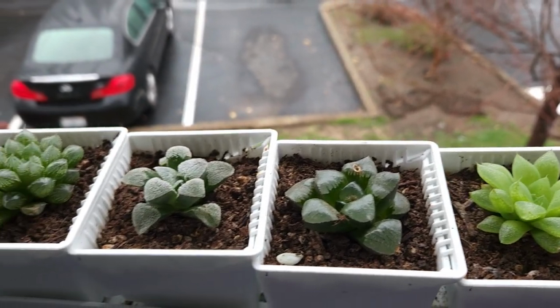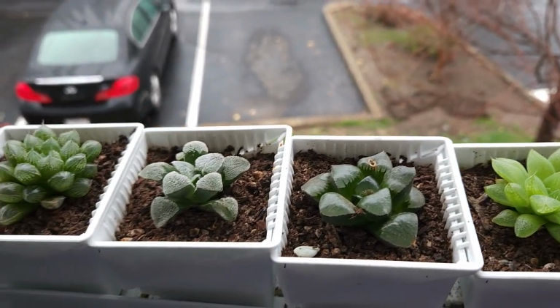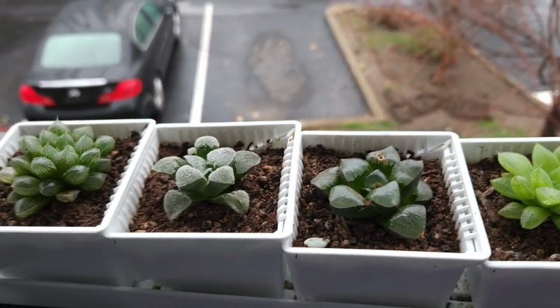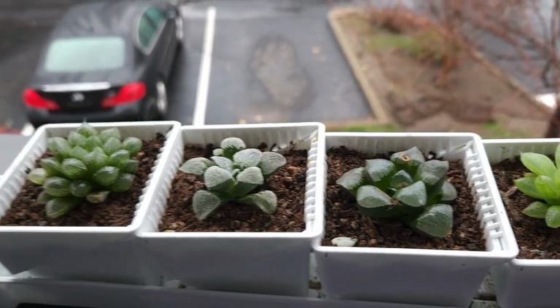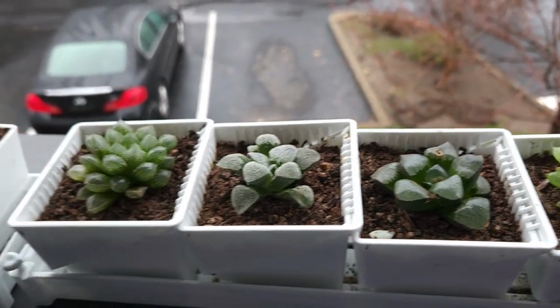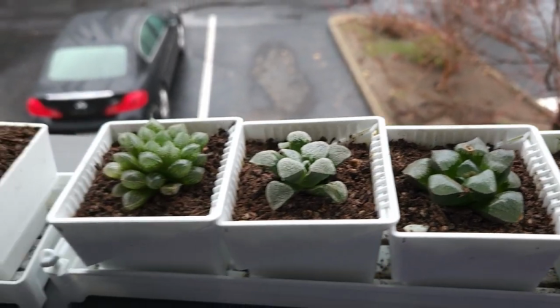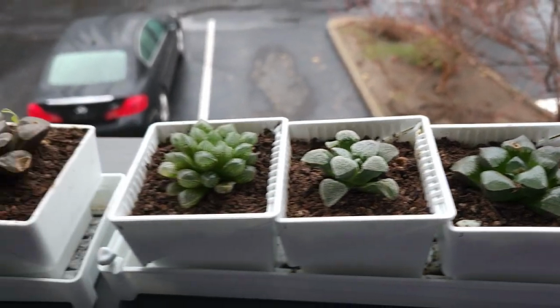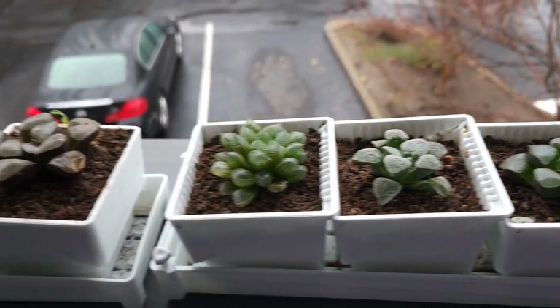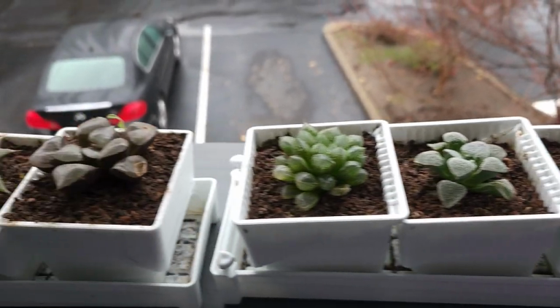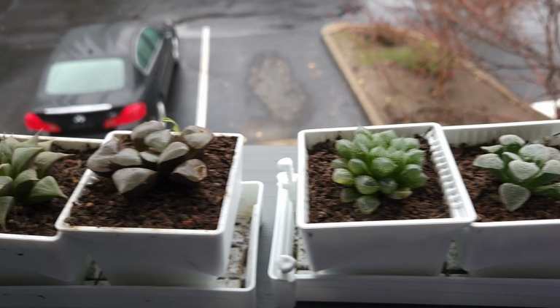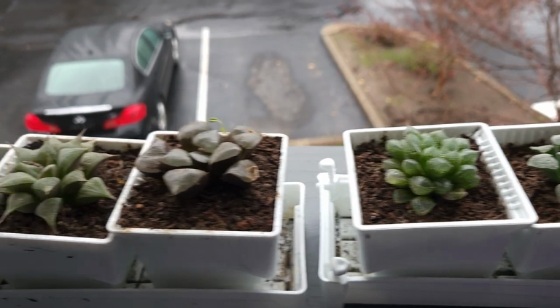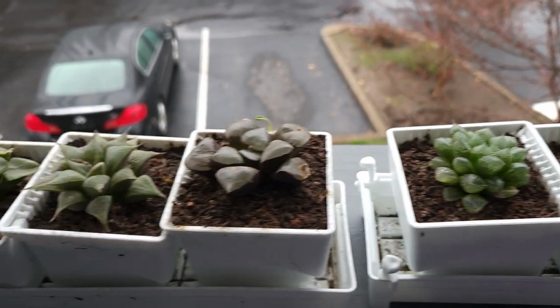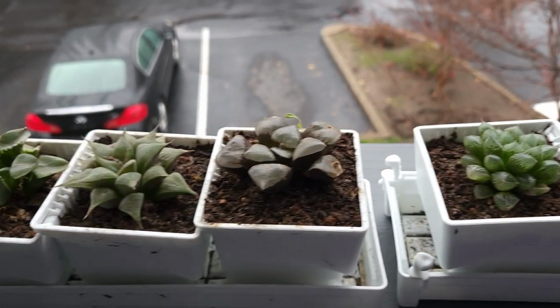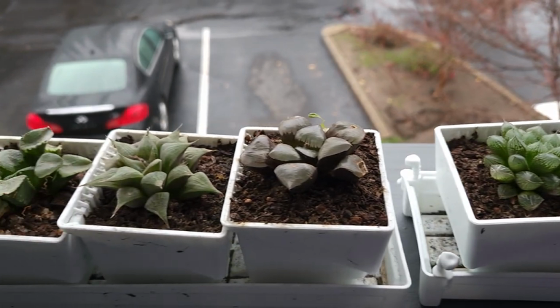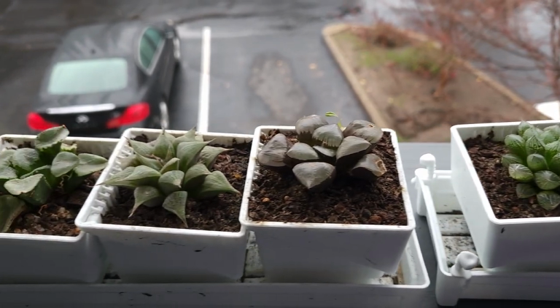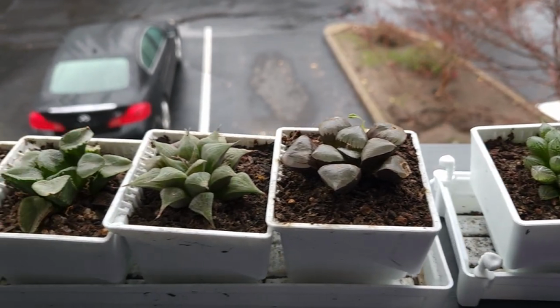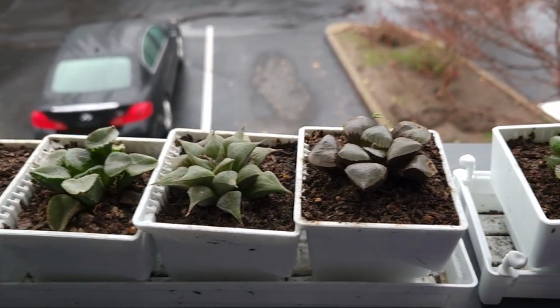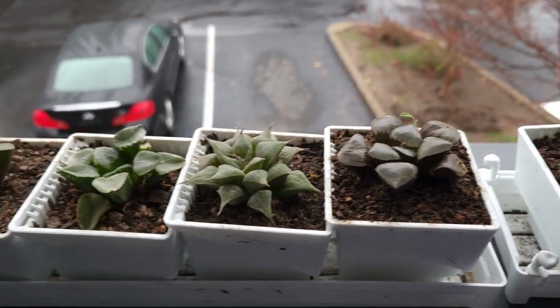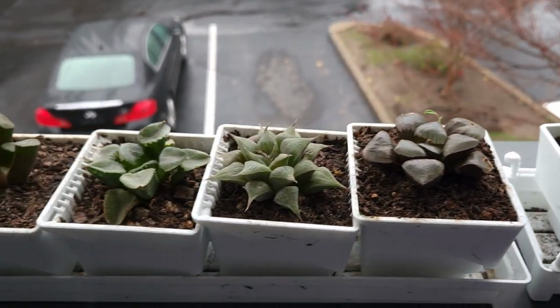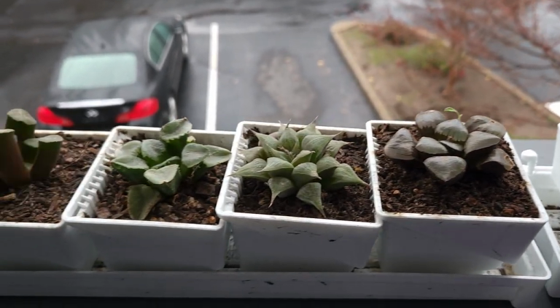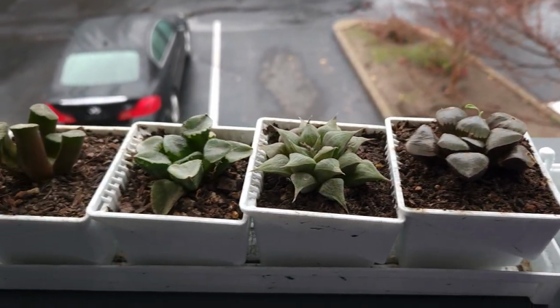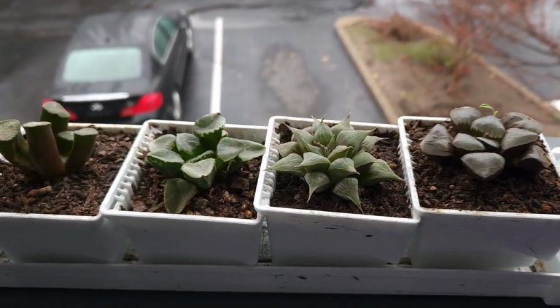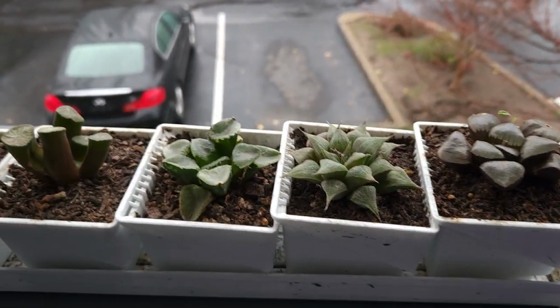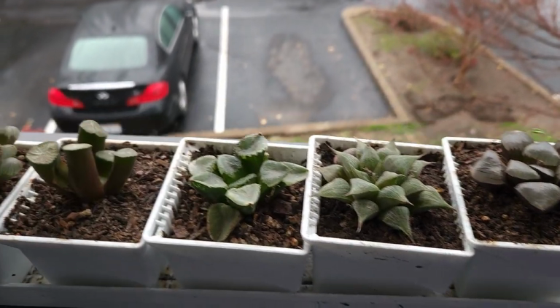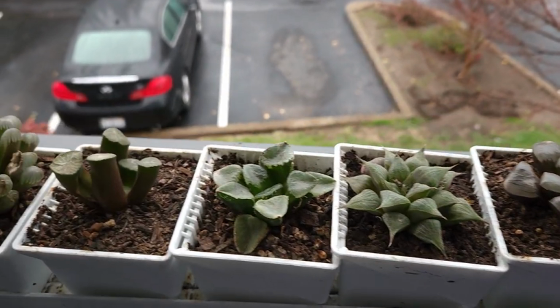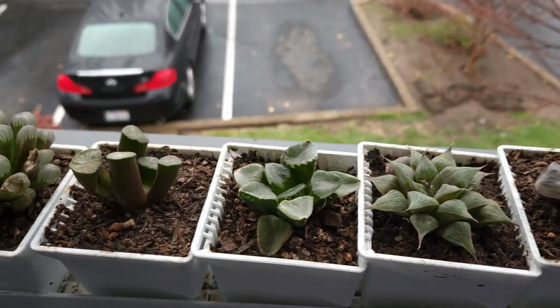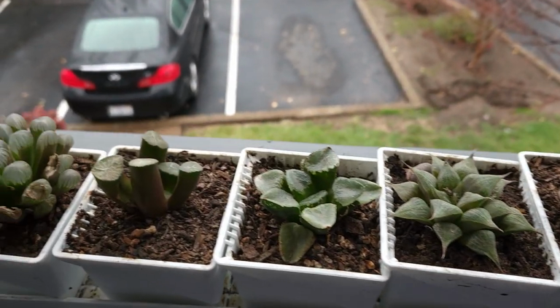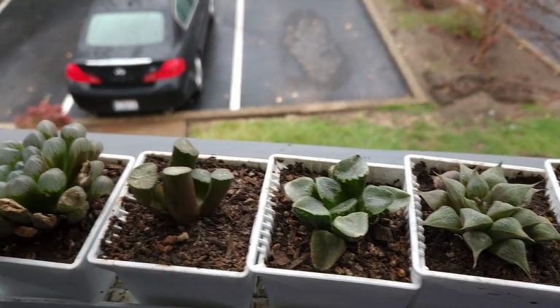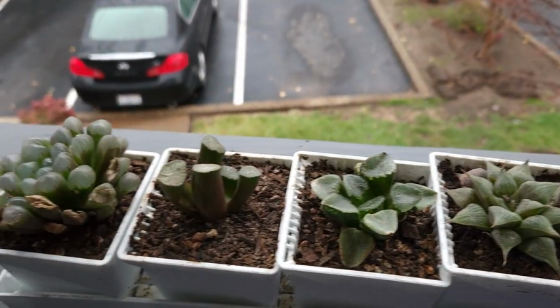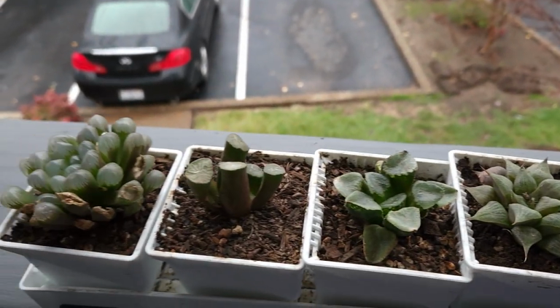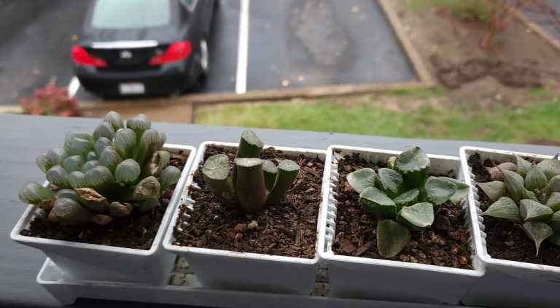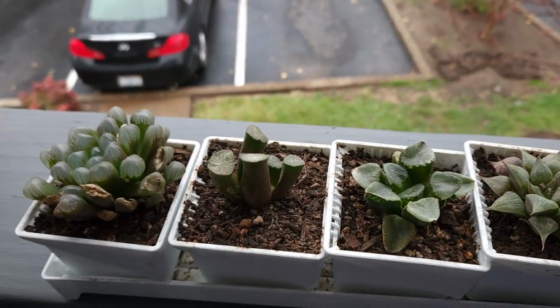And then I do have this other one that I currently have sitting outside. They're doing pretty well with the weather.